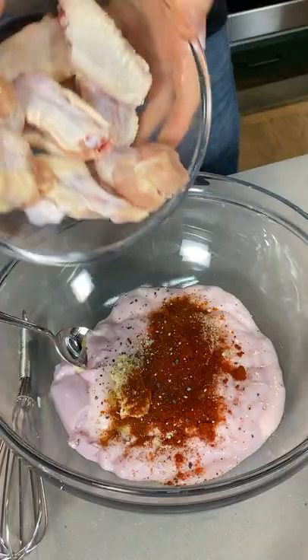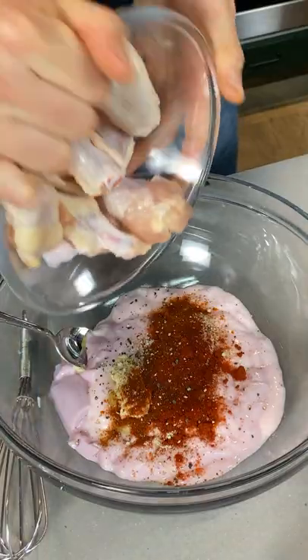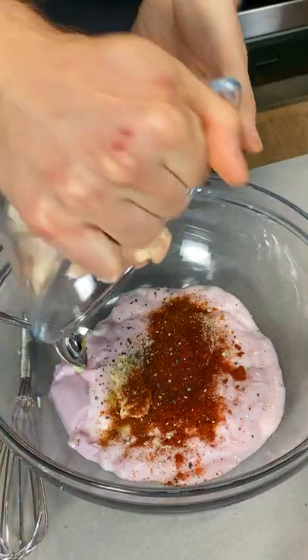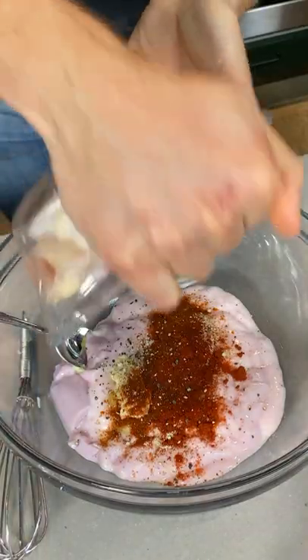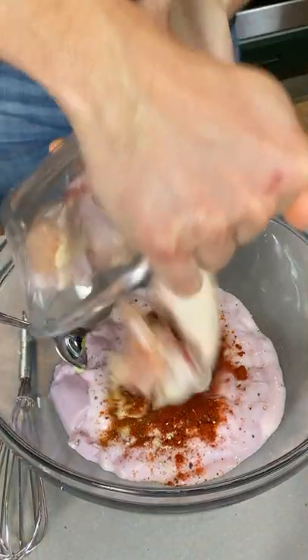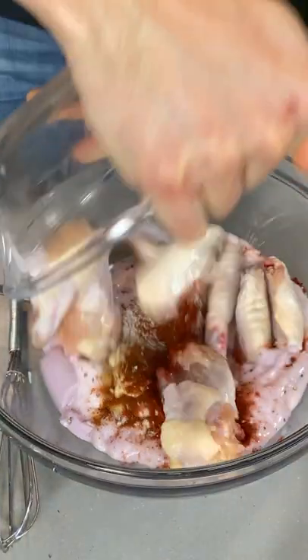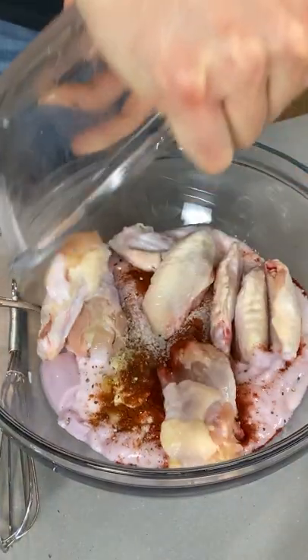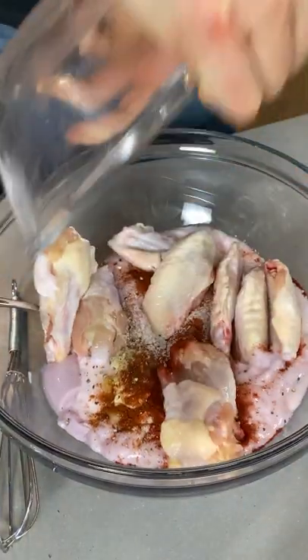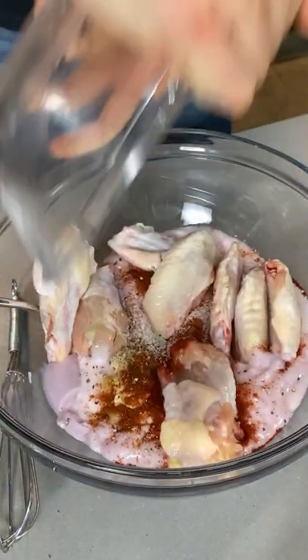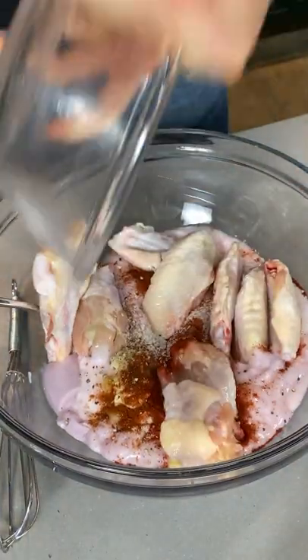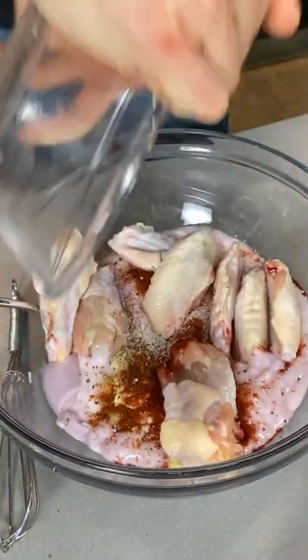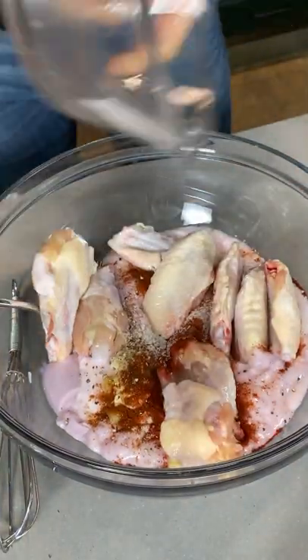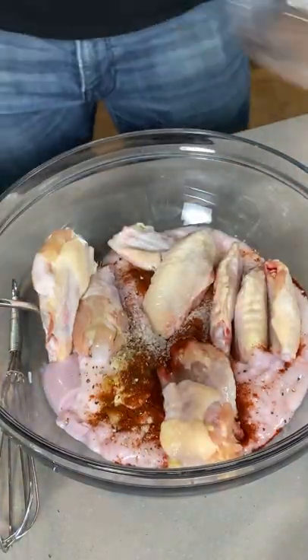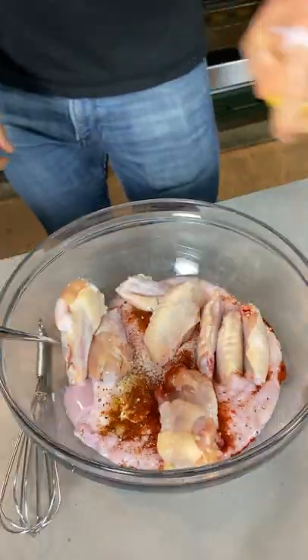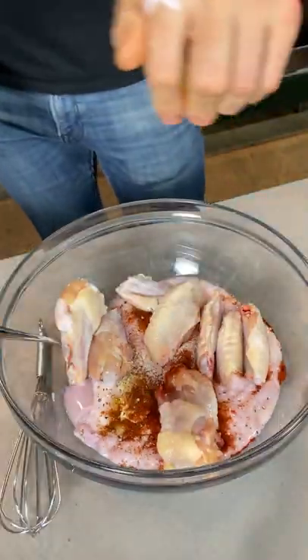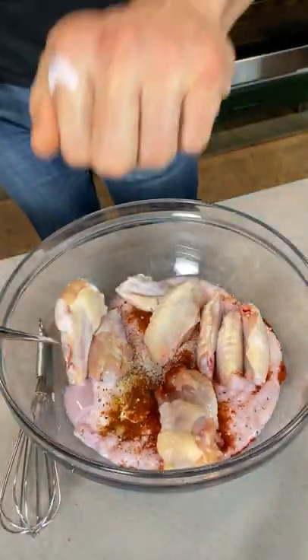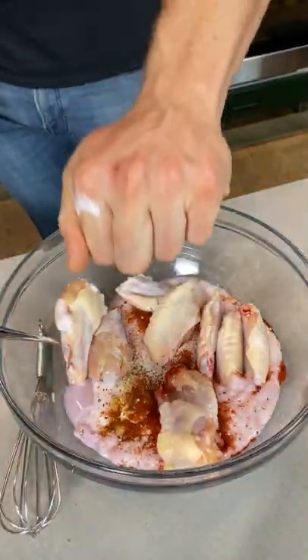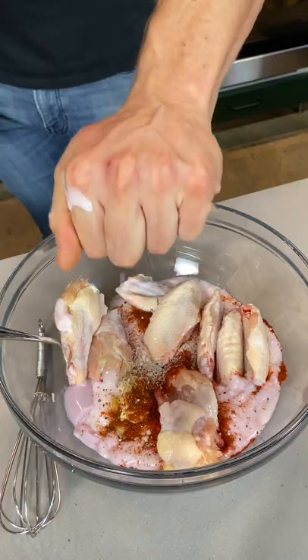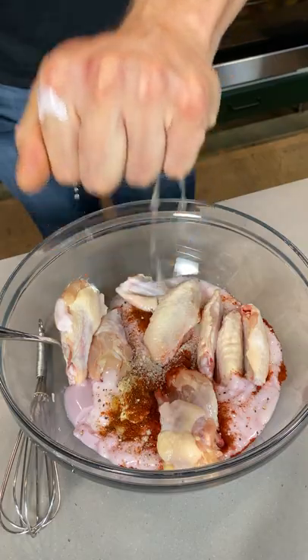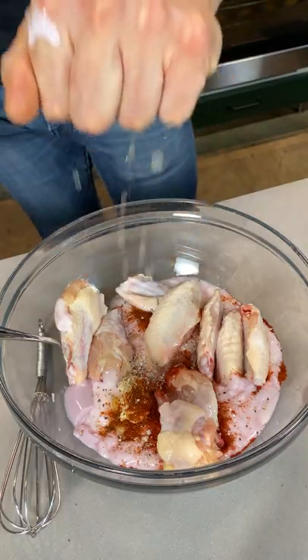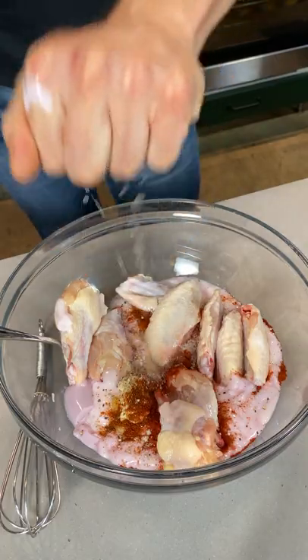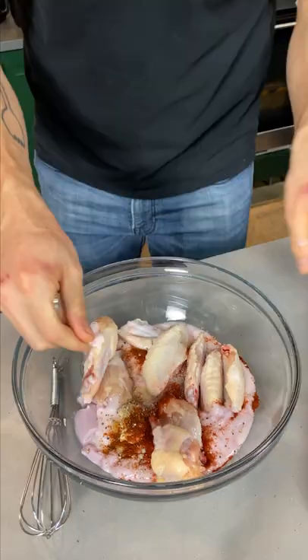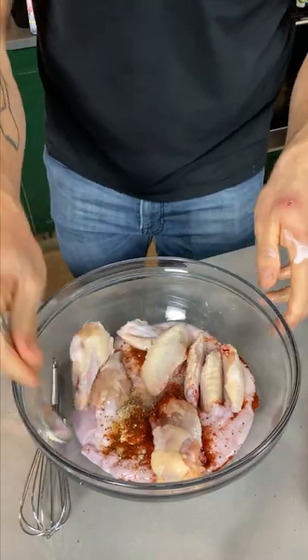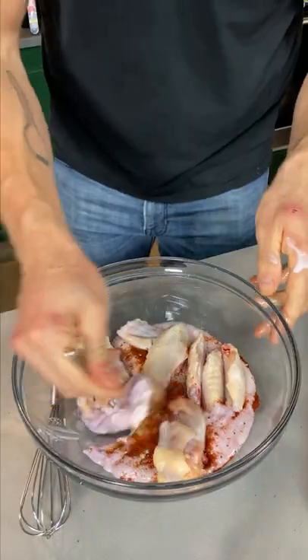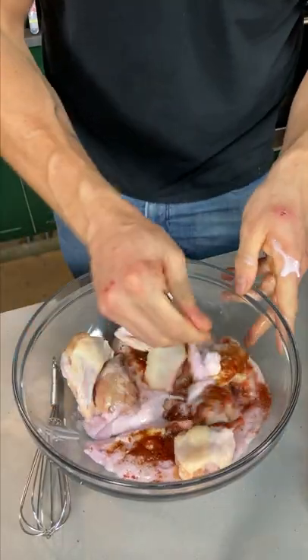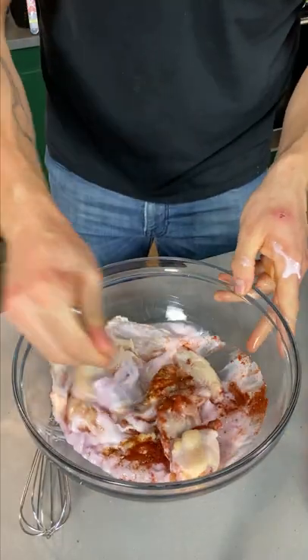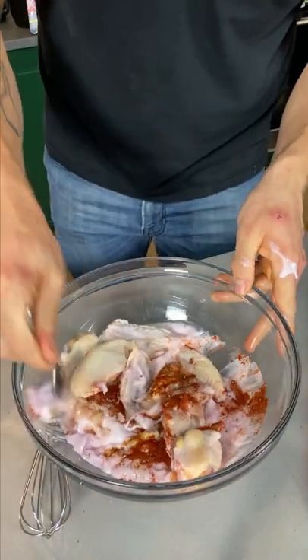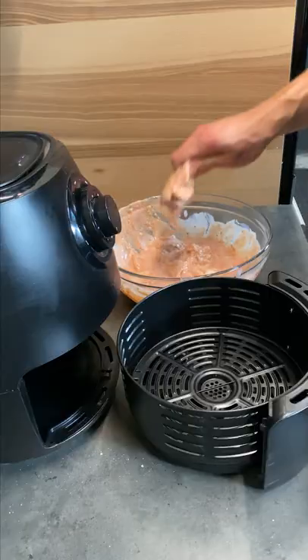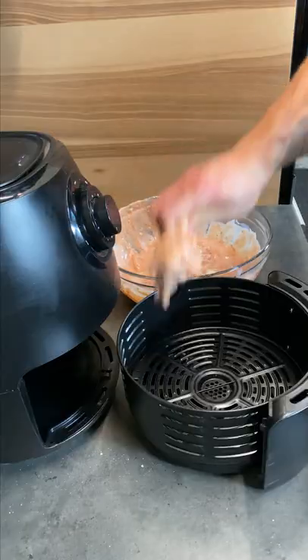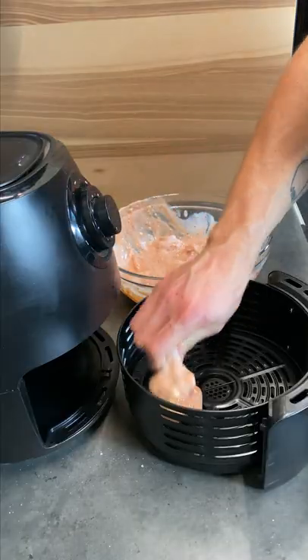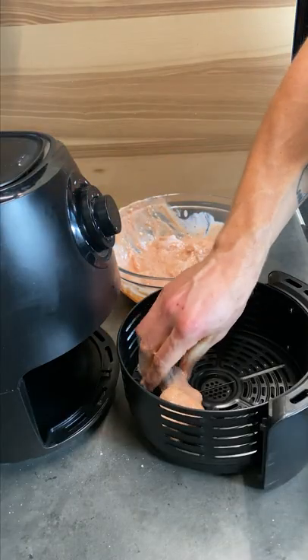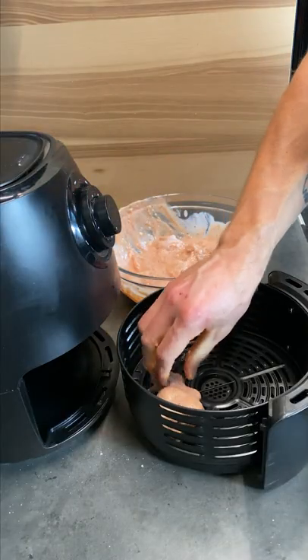Add in some chicken wings — cut these into flats and drums — and the juice of half a lemon. Toss it up. Load them into an air fryer.